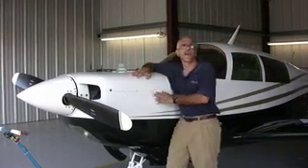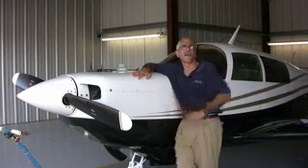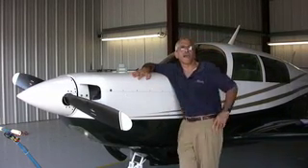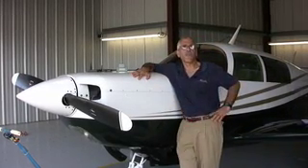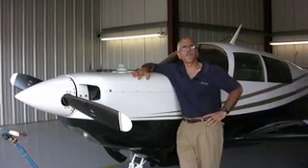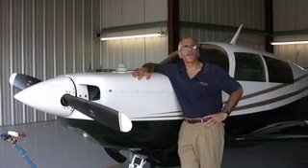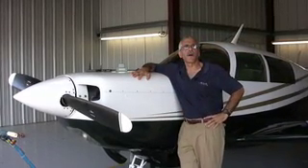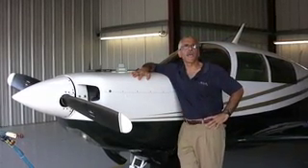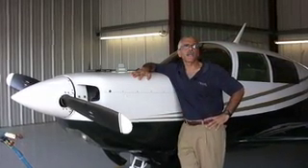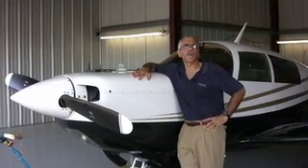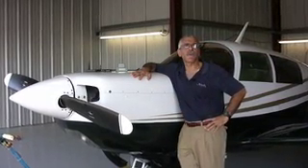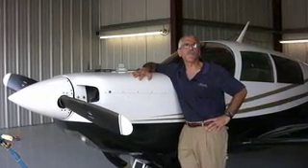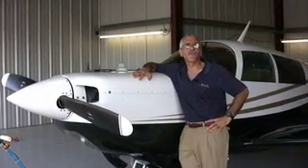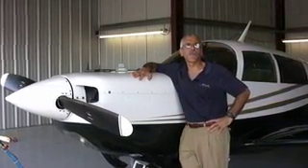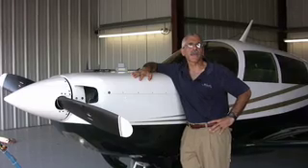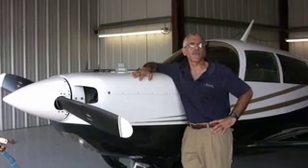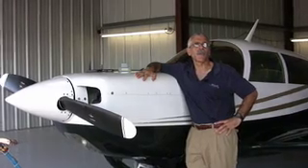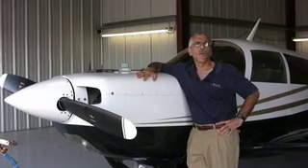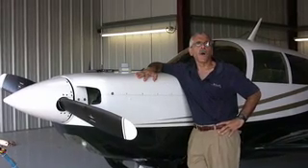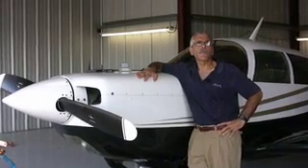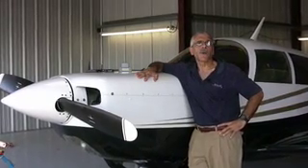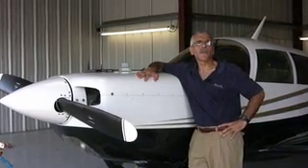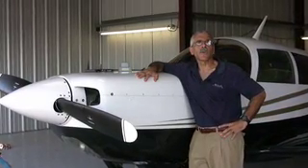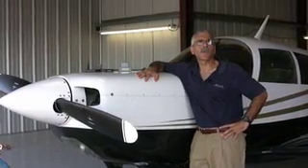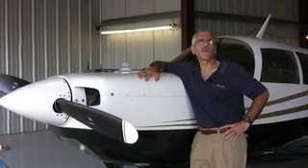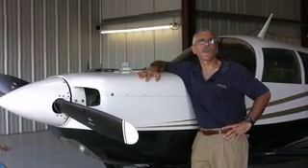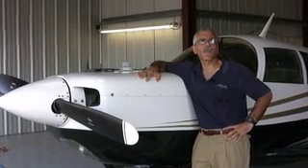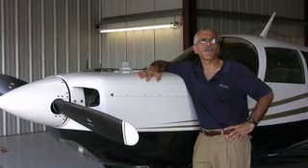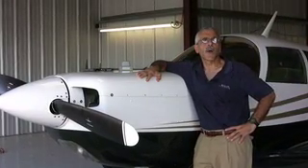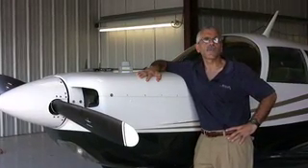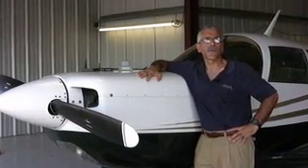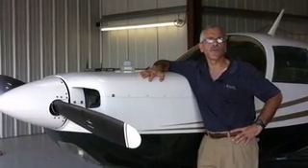Hi, I'm Paul Bertorelli, editor of Aviation Consumer magazine. Welcome to our continuing series on aviation products and services.